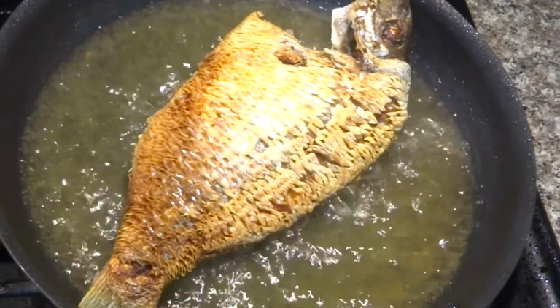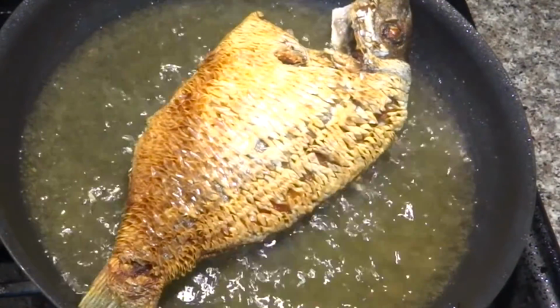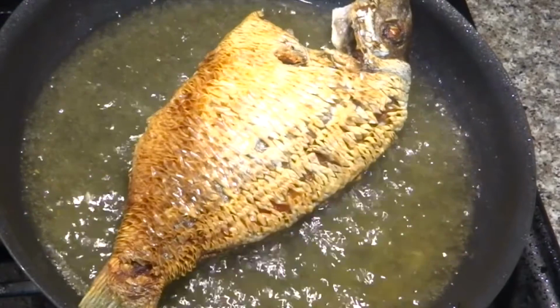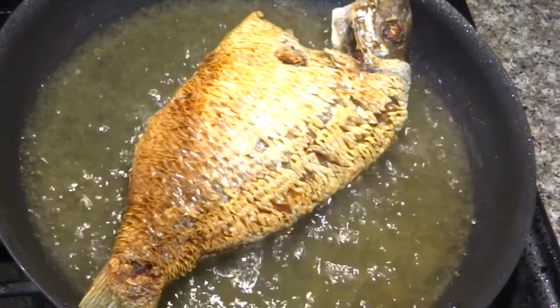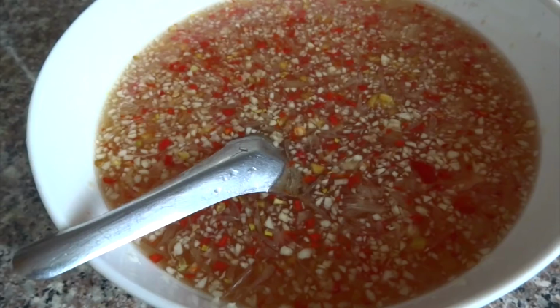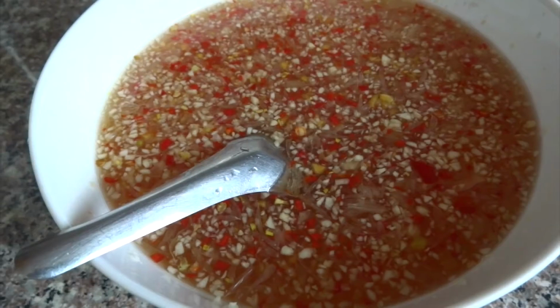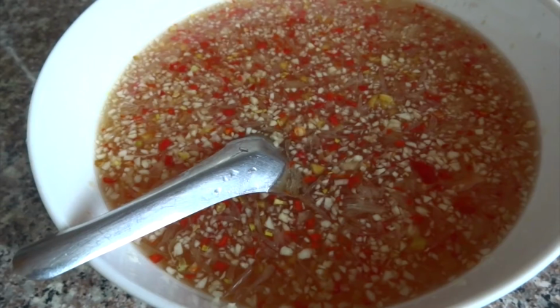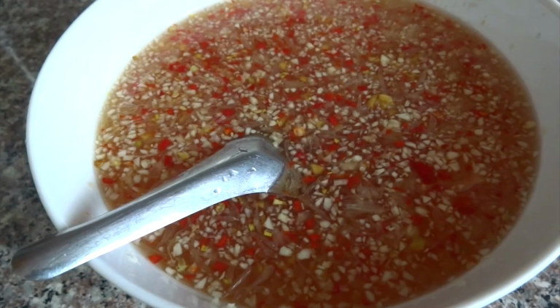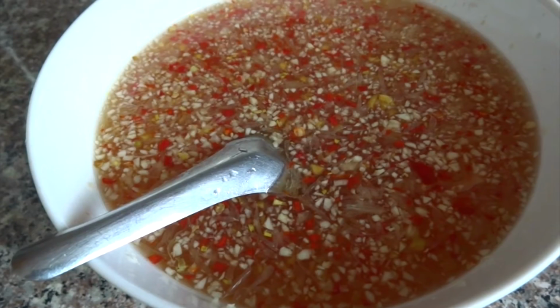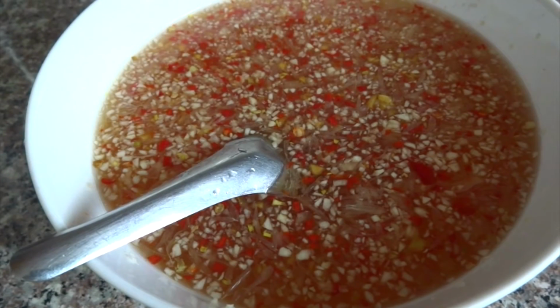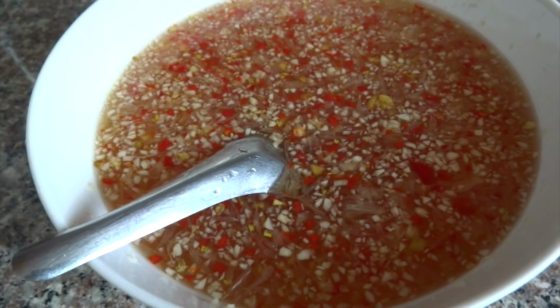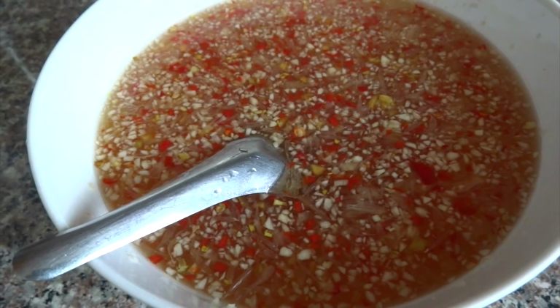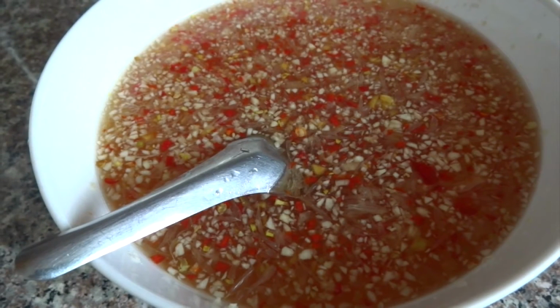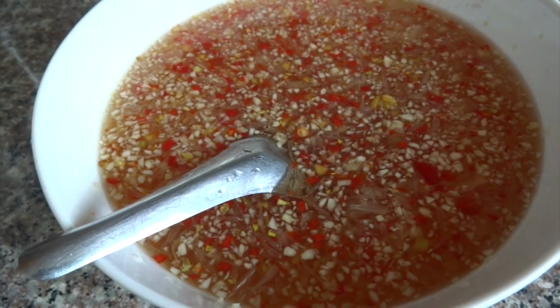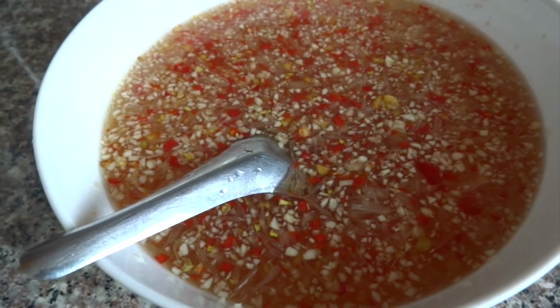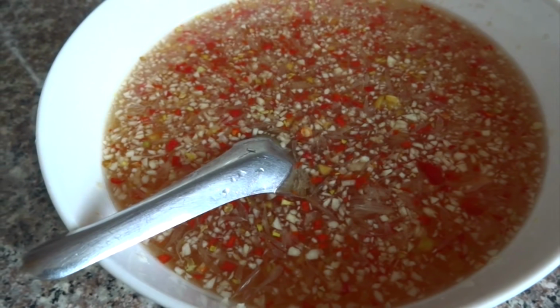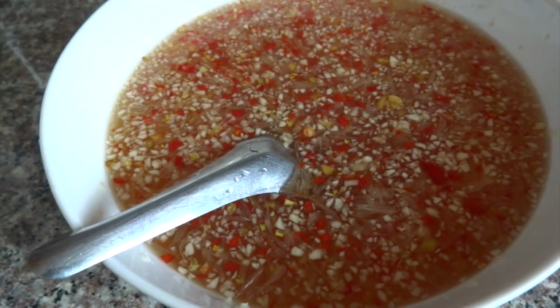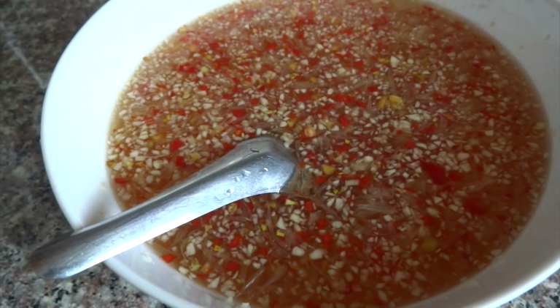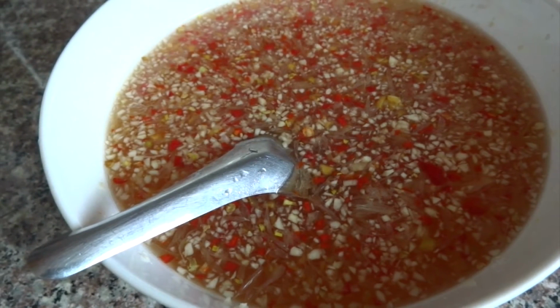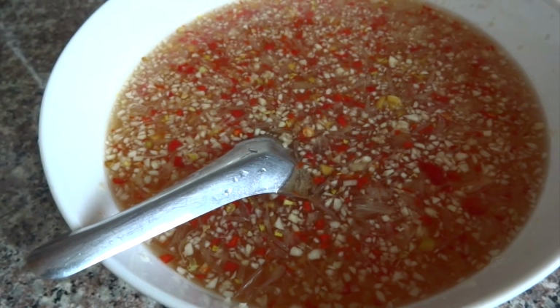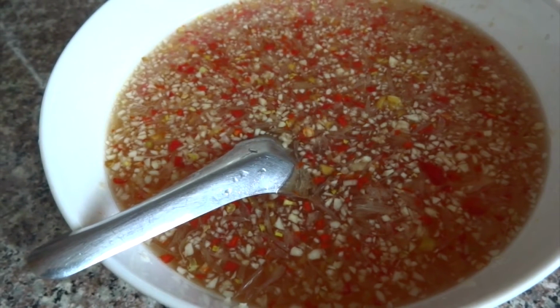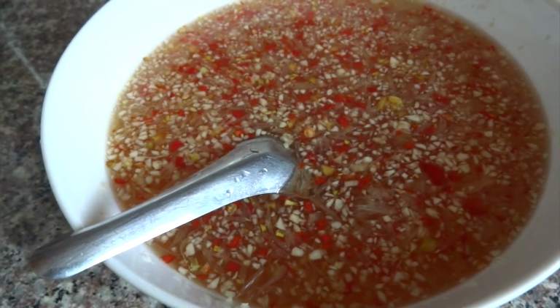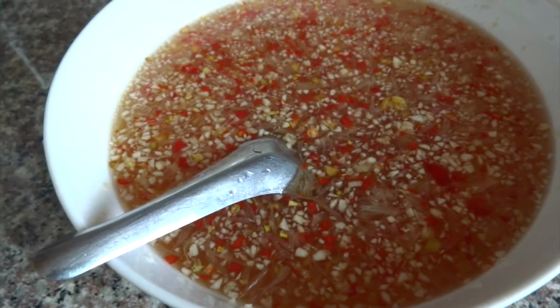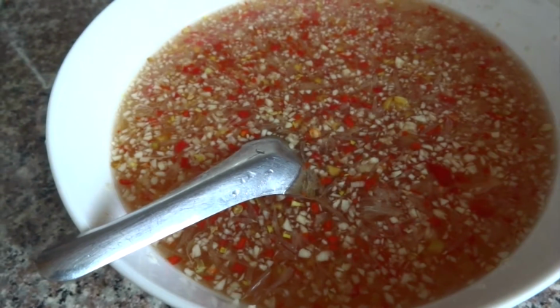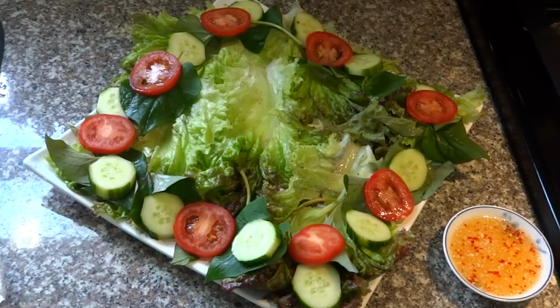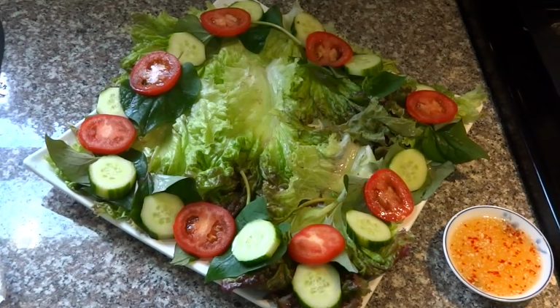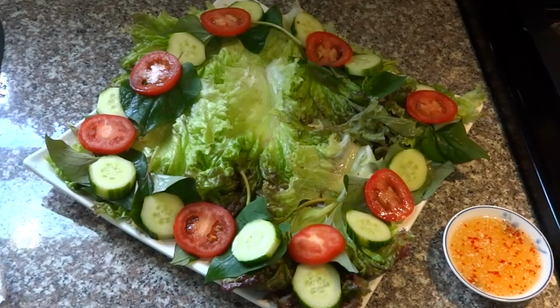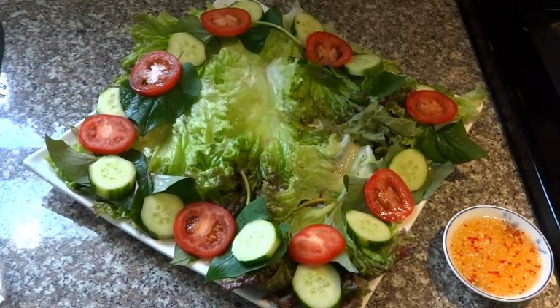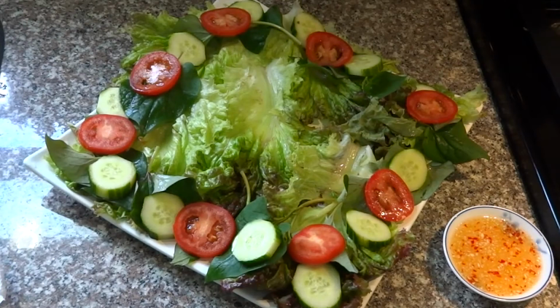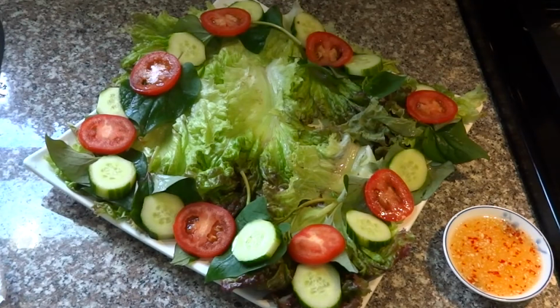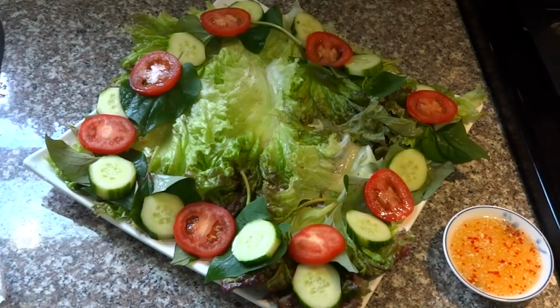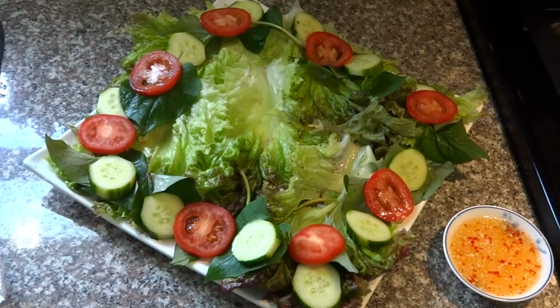You serve this with fish sauce. If you want to learn how to make this, I will have a link on the bottom.